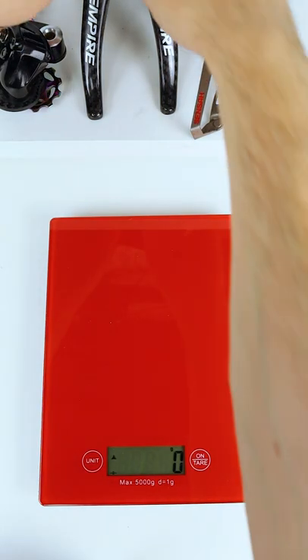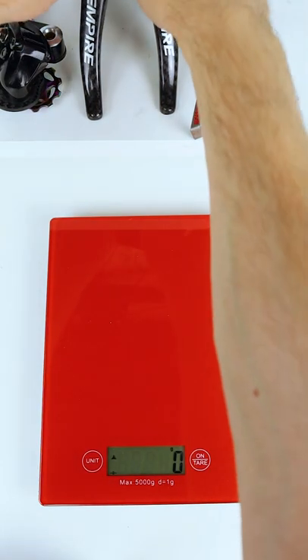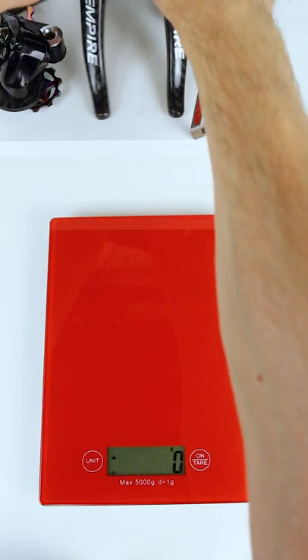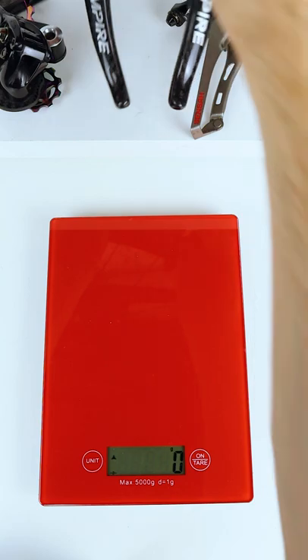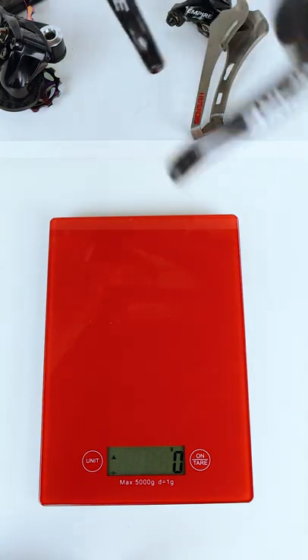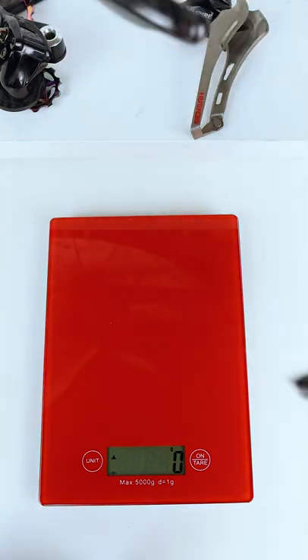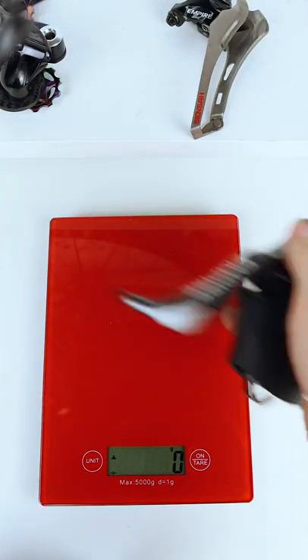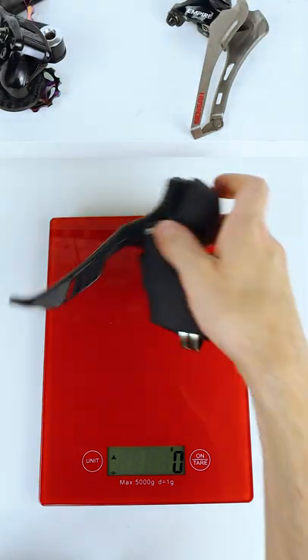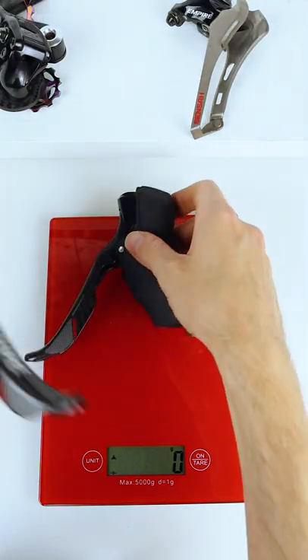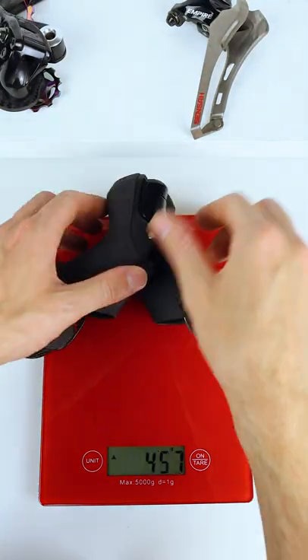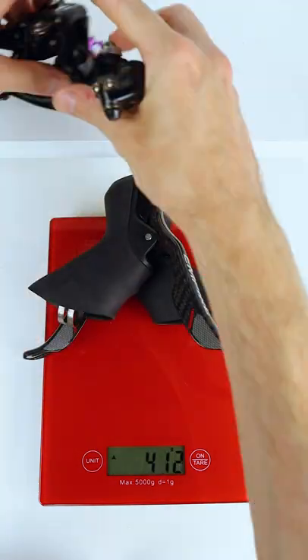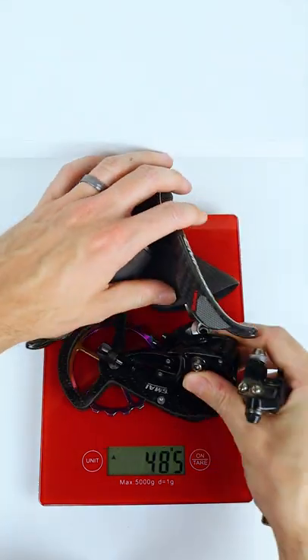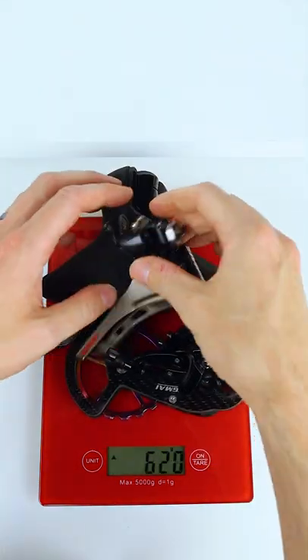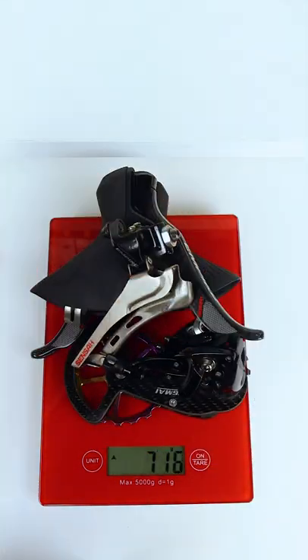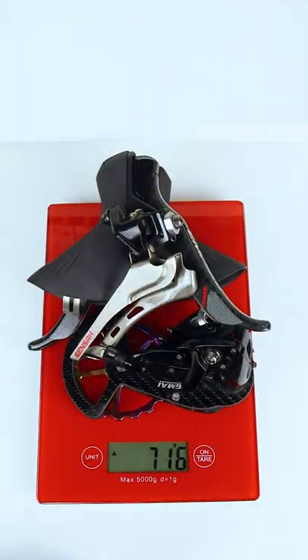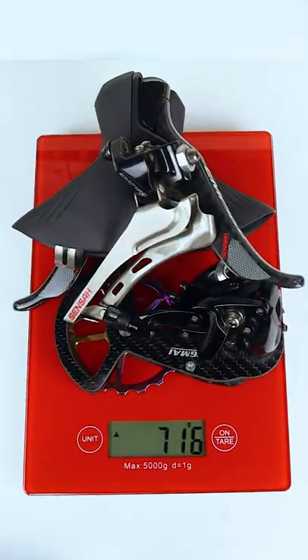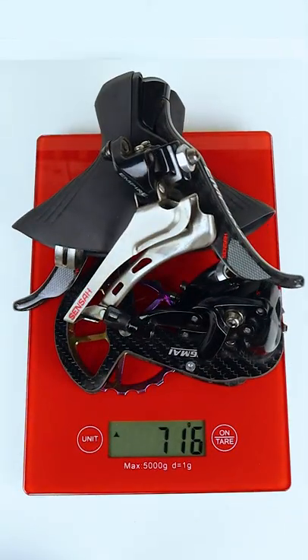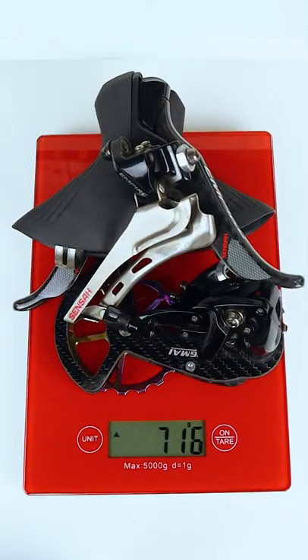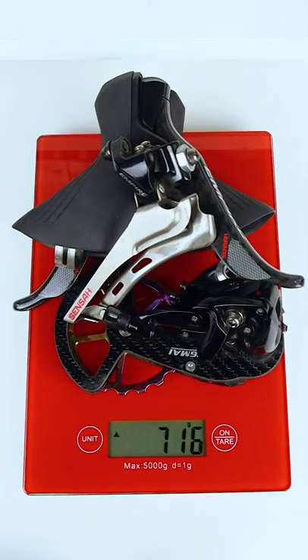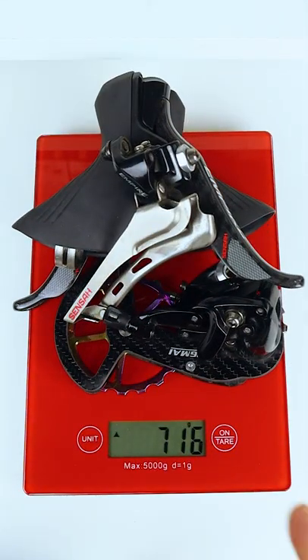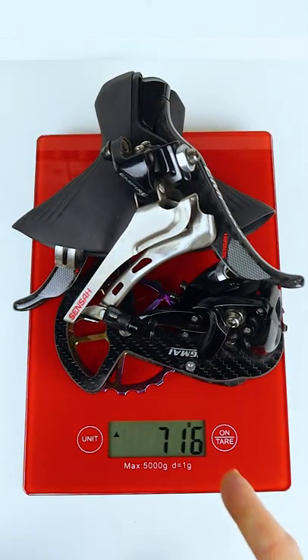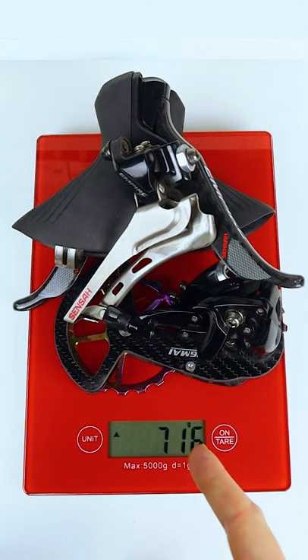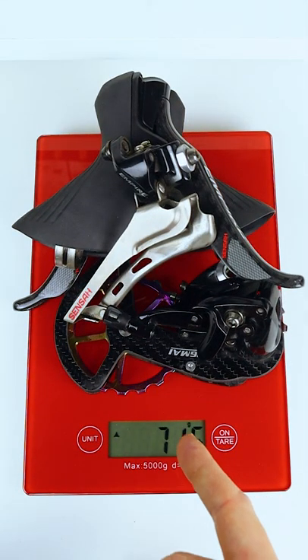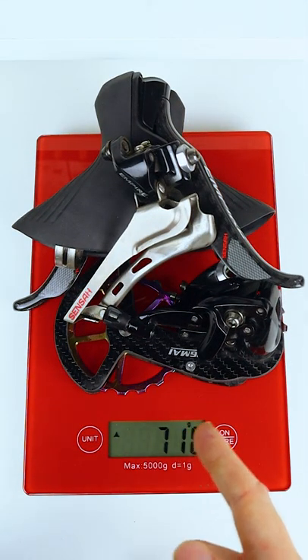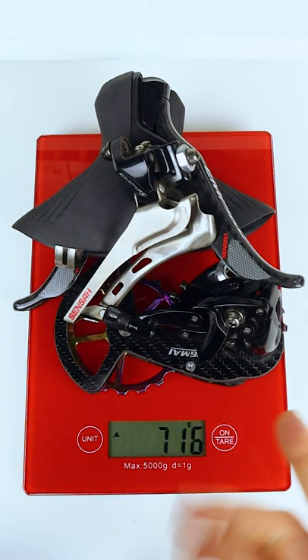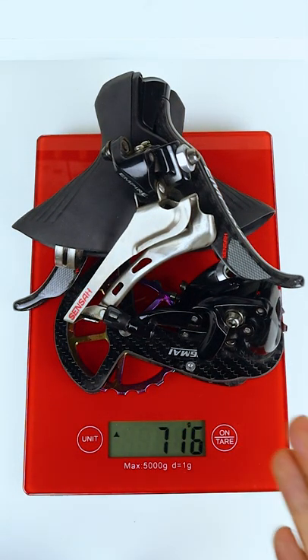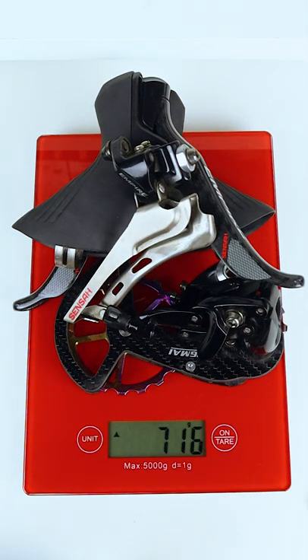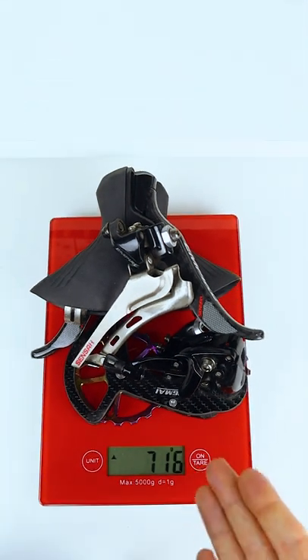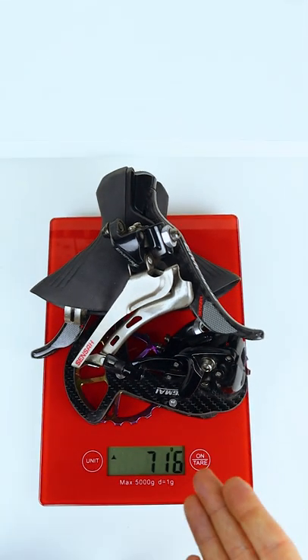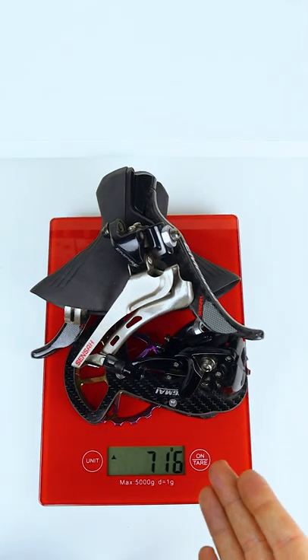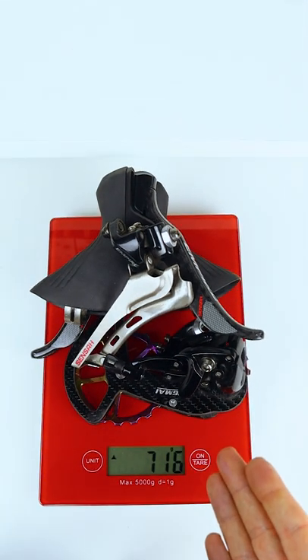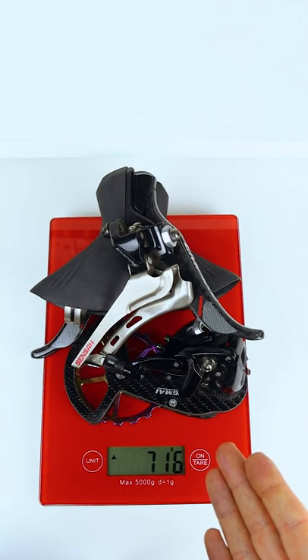Now let's check out Senser. 716 grams — that is lighter still.